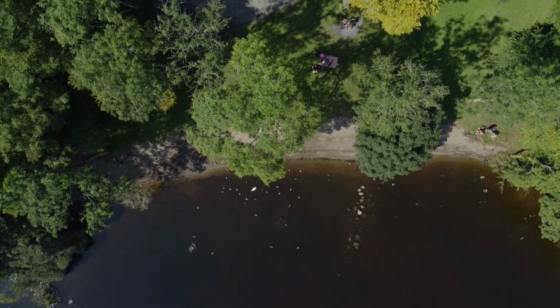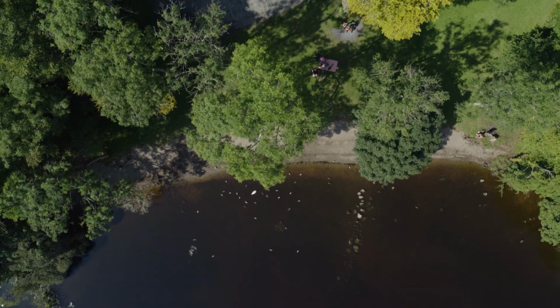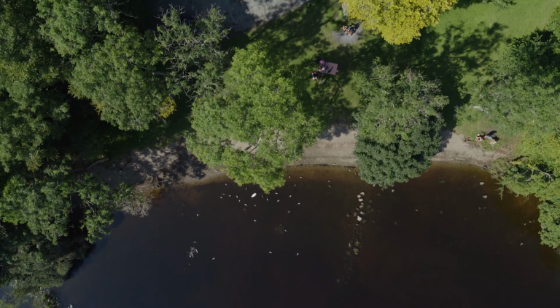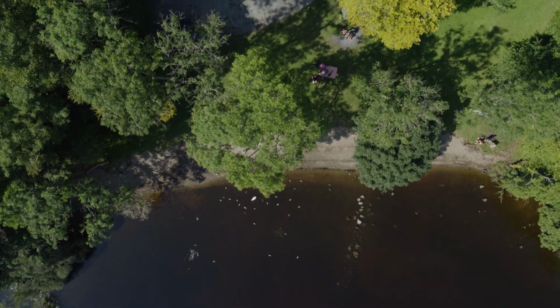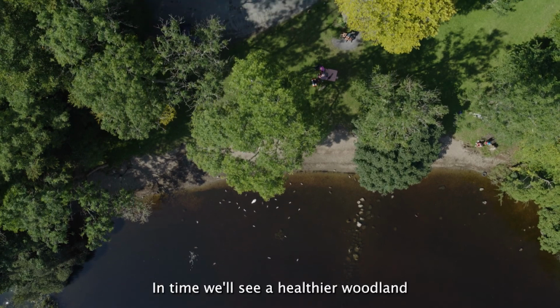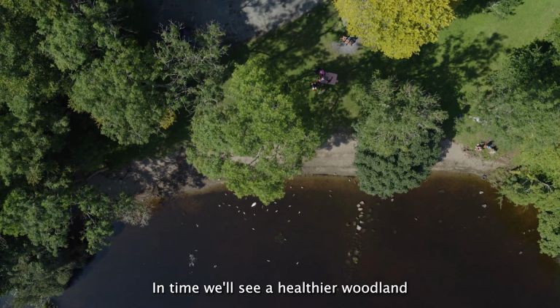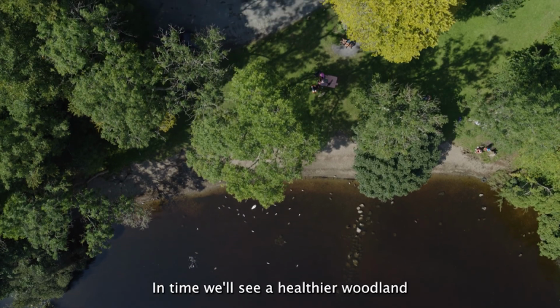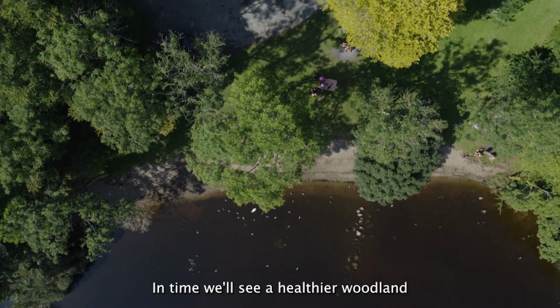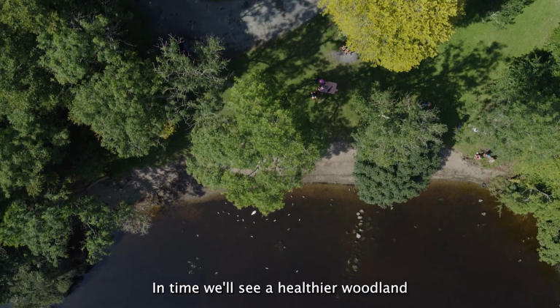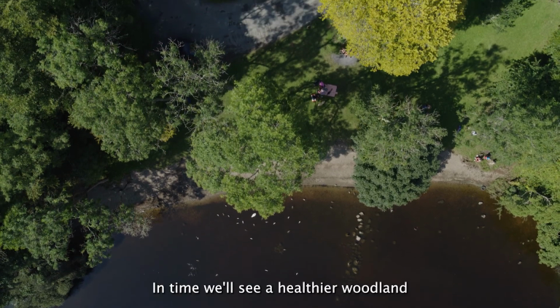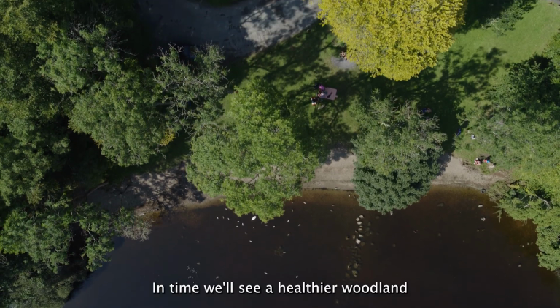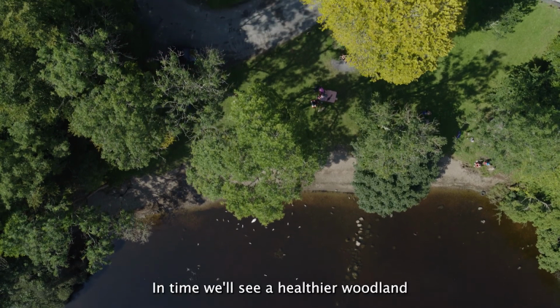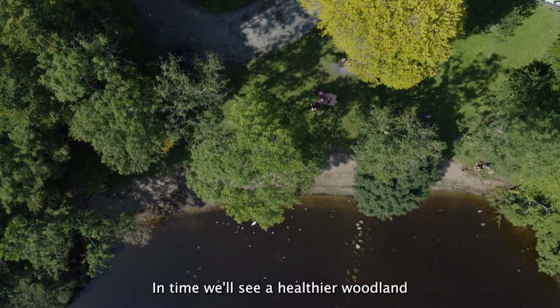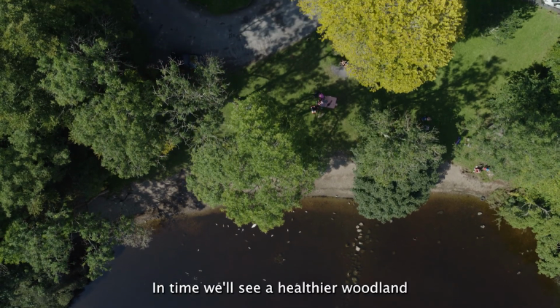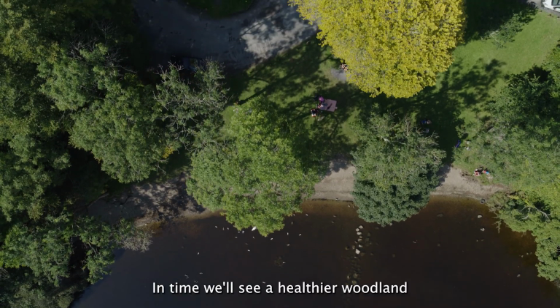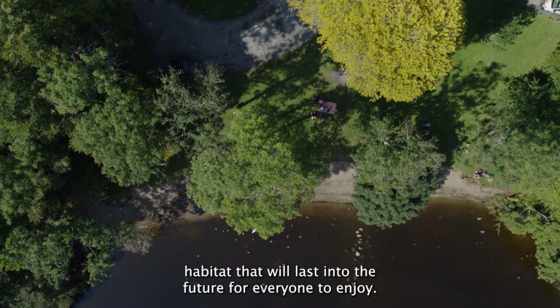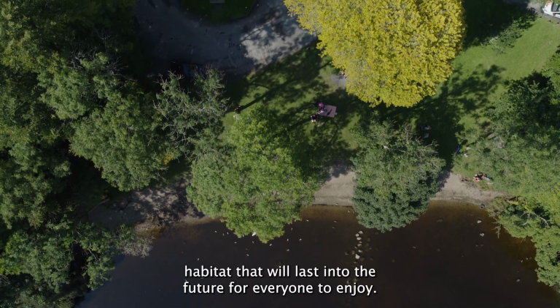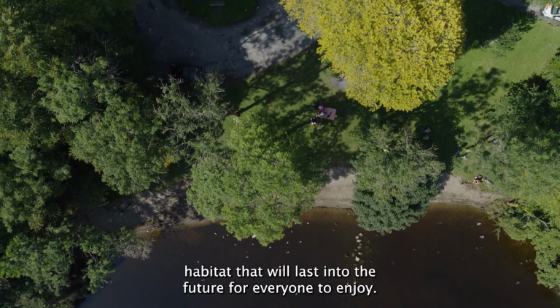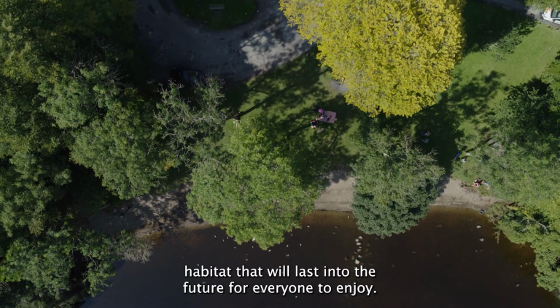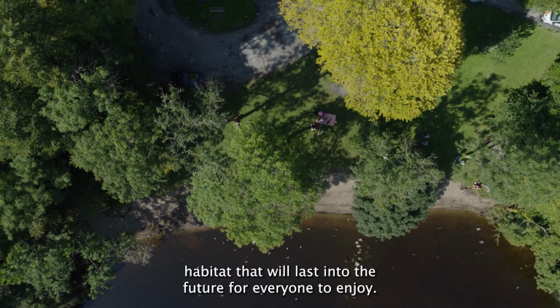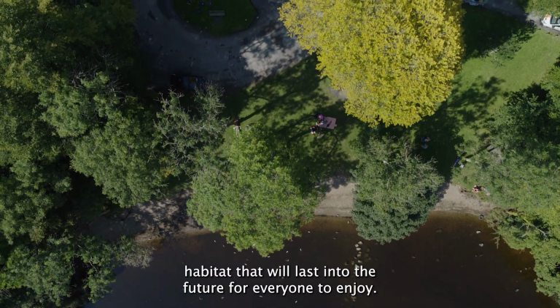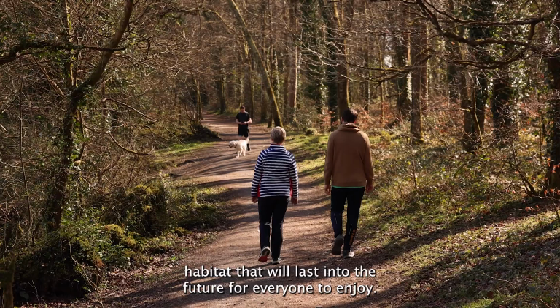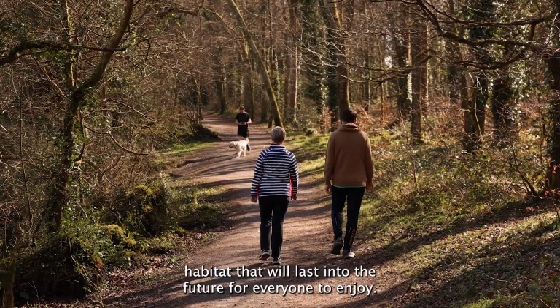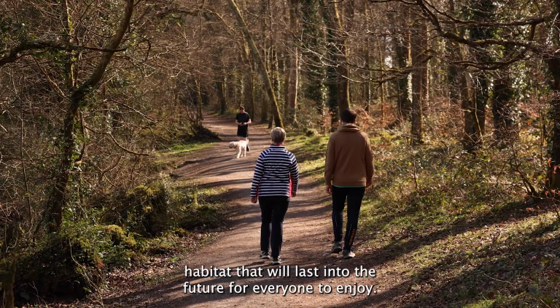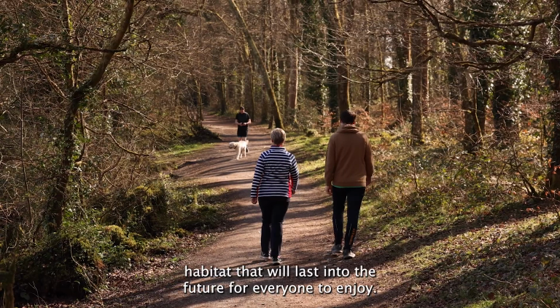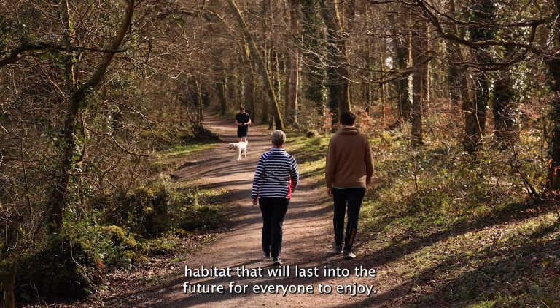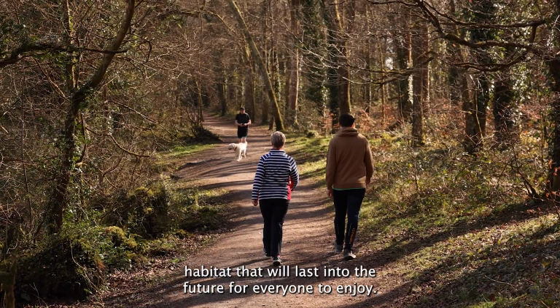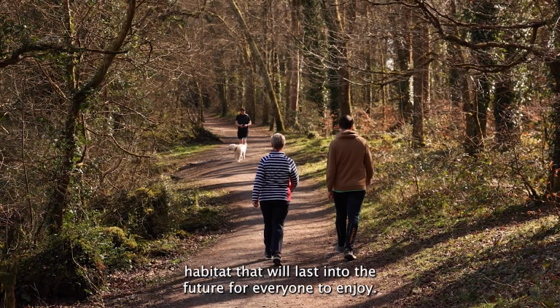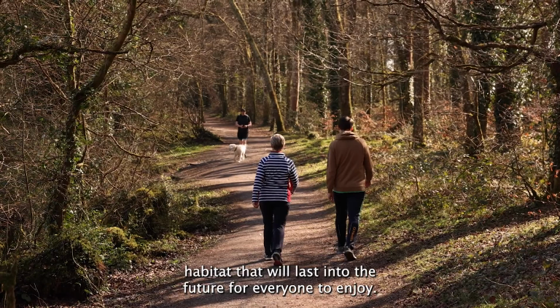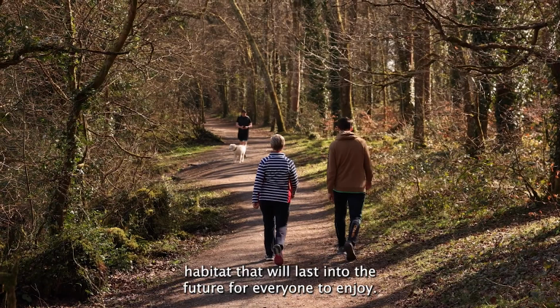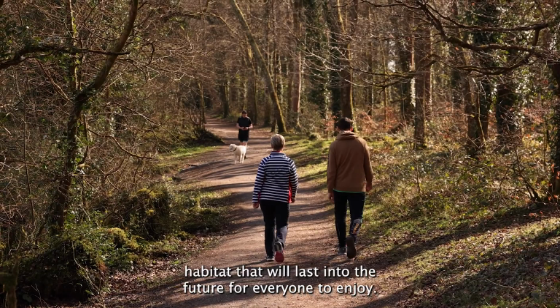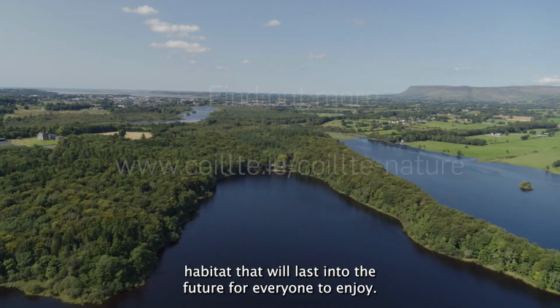In time, we'll see a healthier woodland habitat that will last into the future for everyone to enjoy.